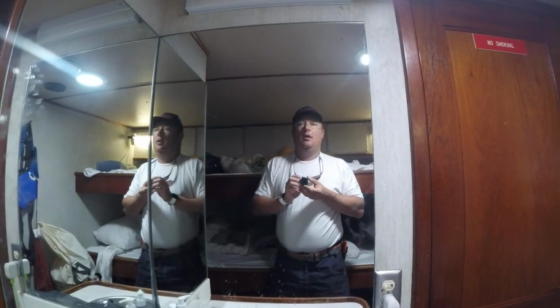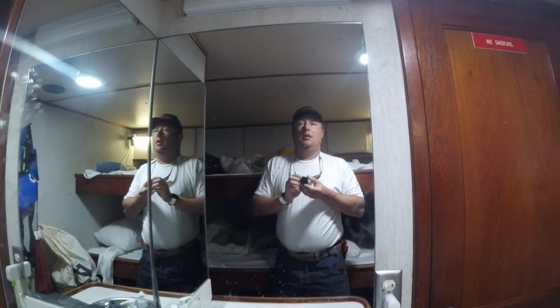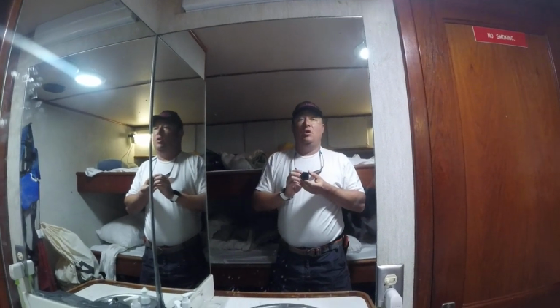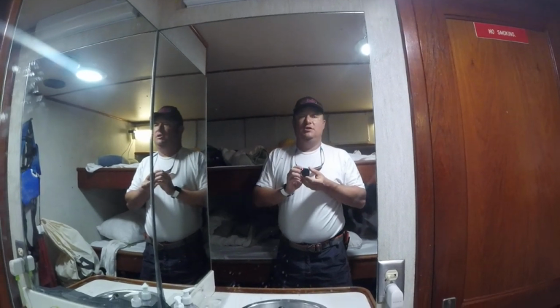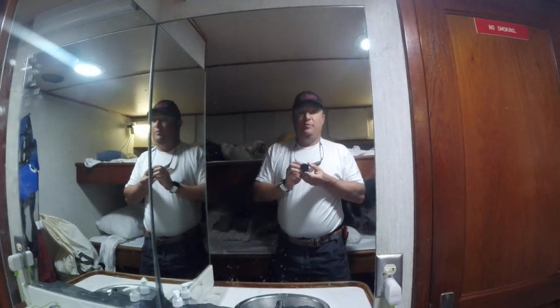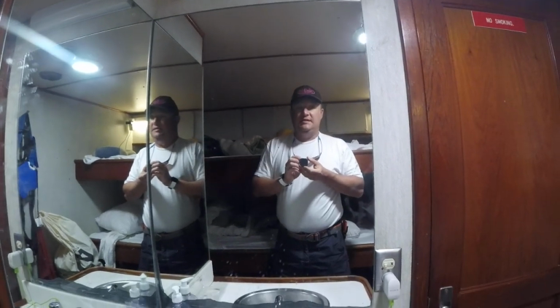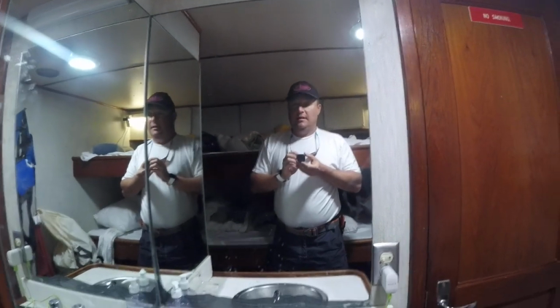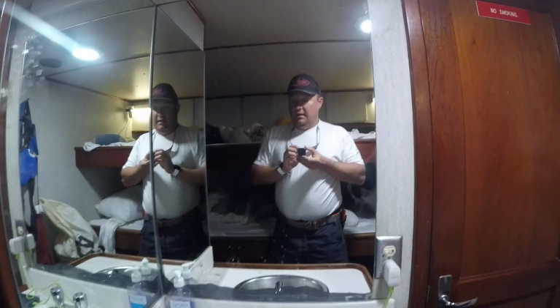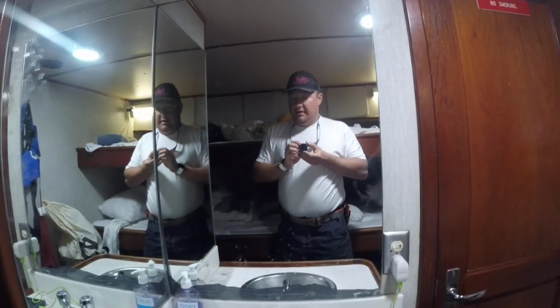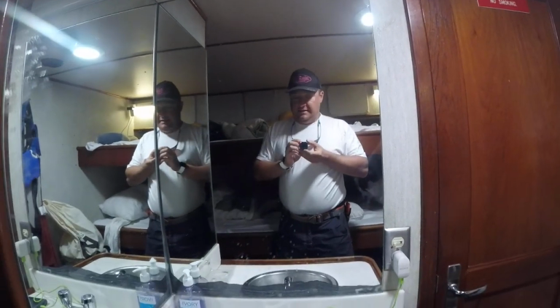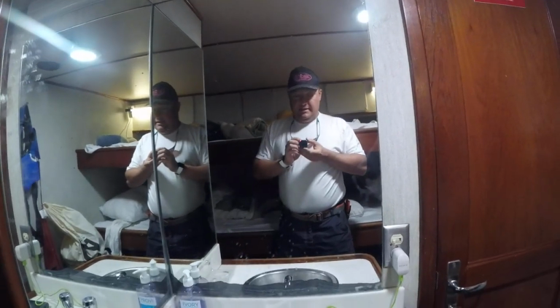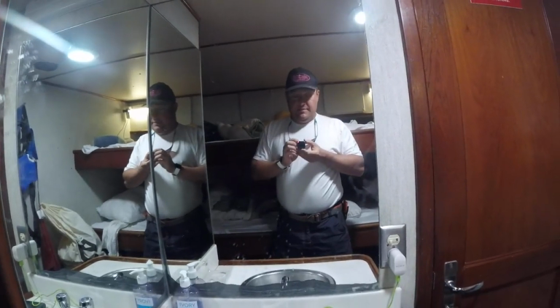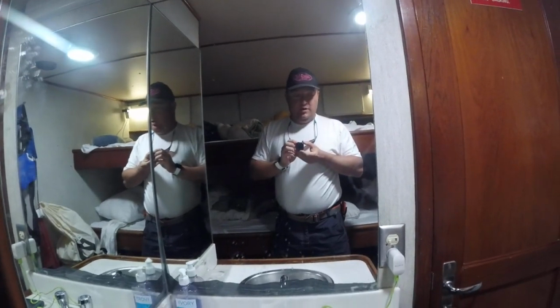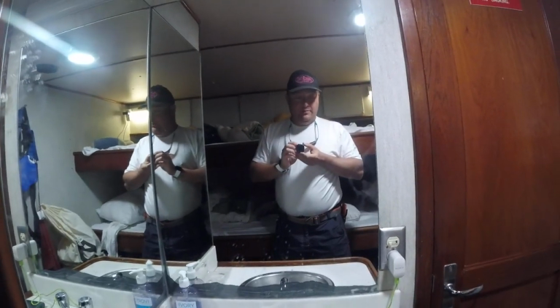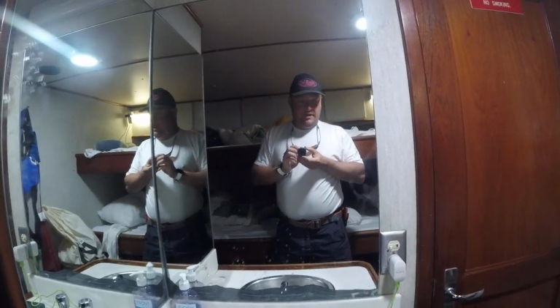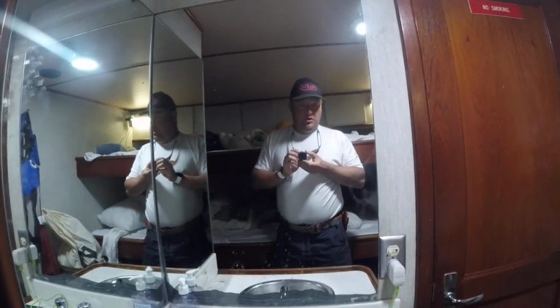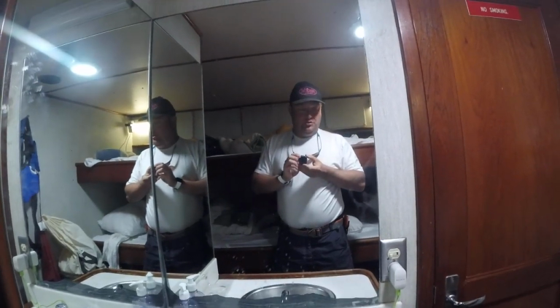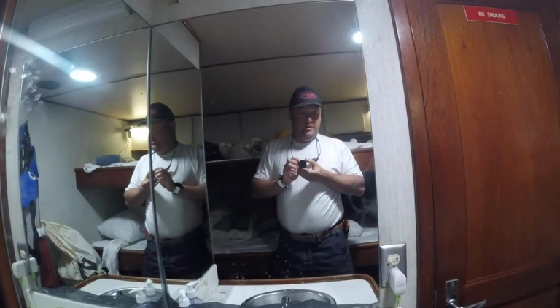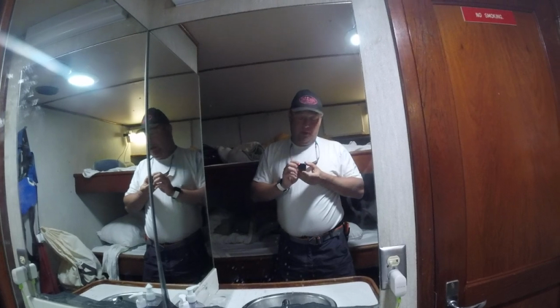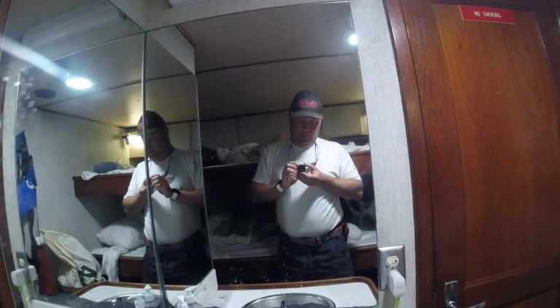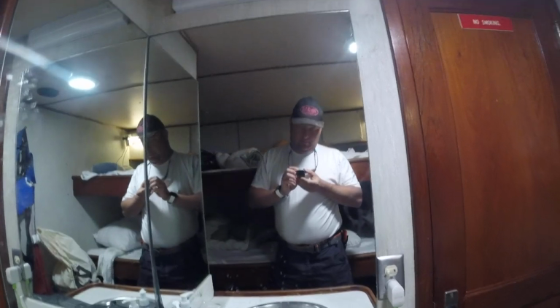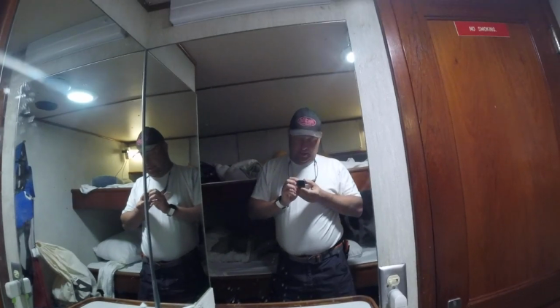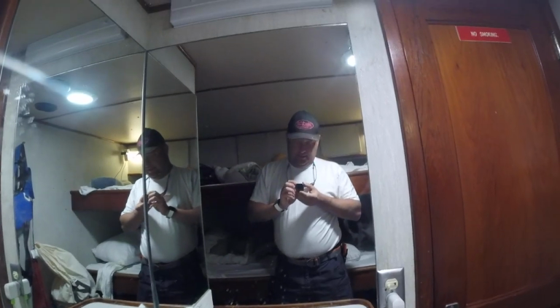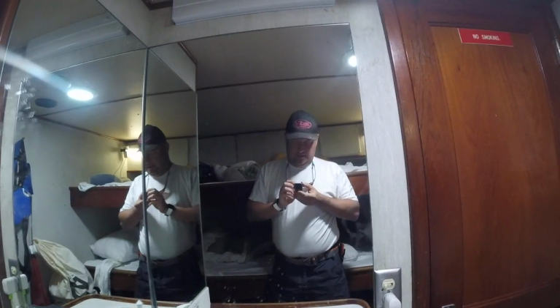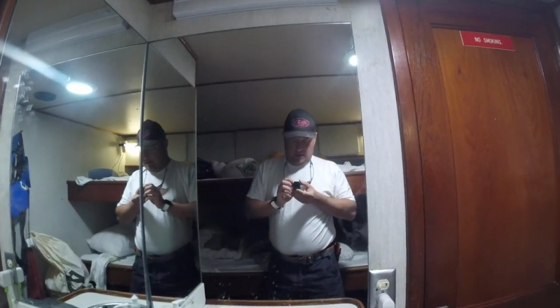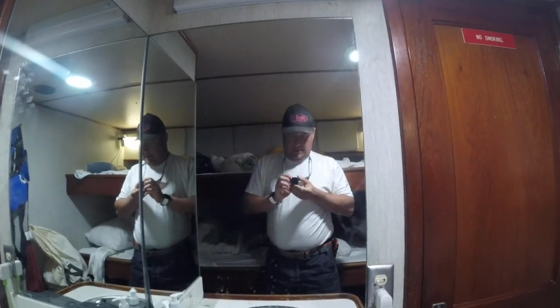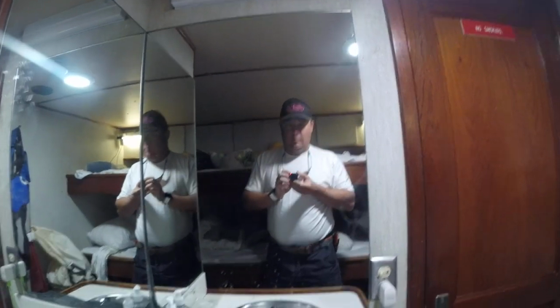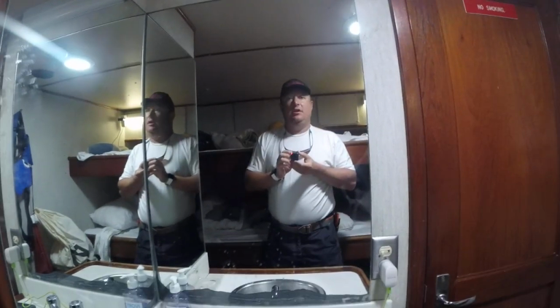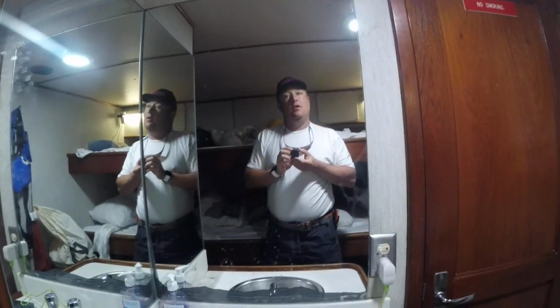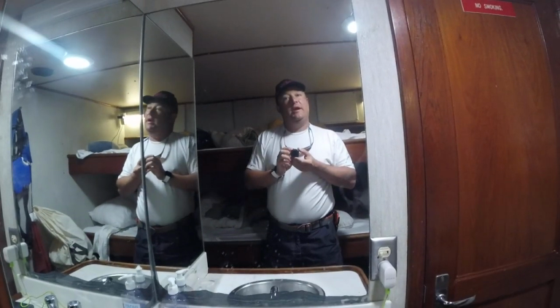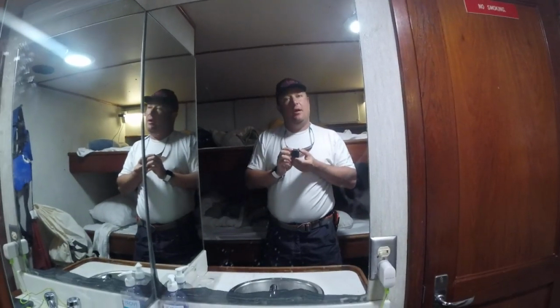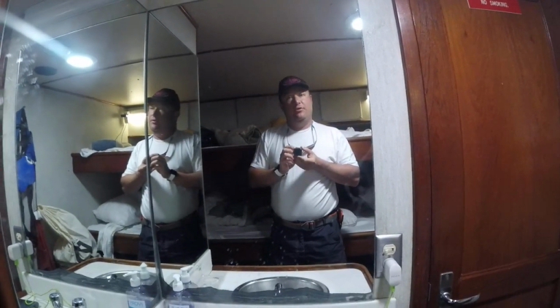Good morning, Schmoopies. This is my room. I'm going to give you a tour of the boat because it's small and I want you to know what I go through.